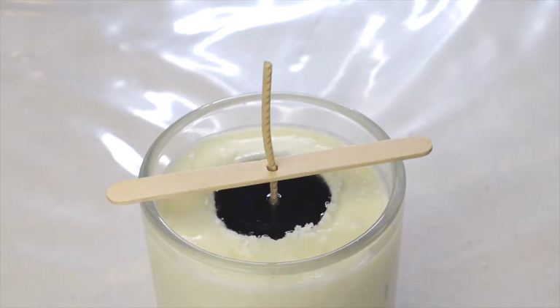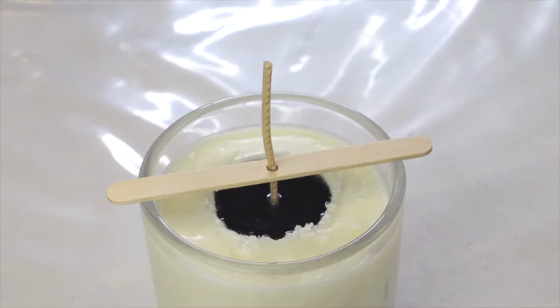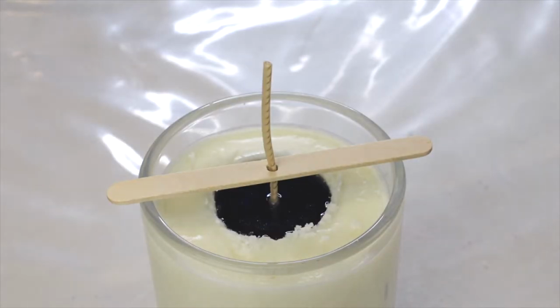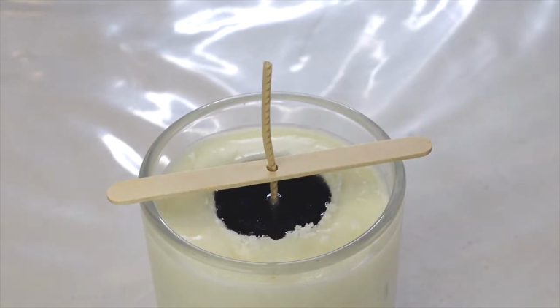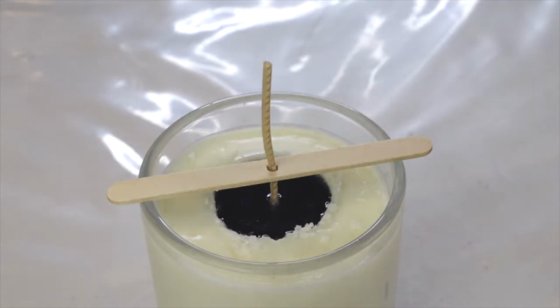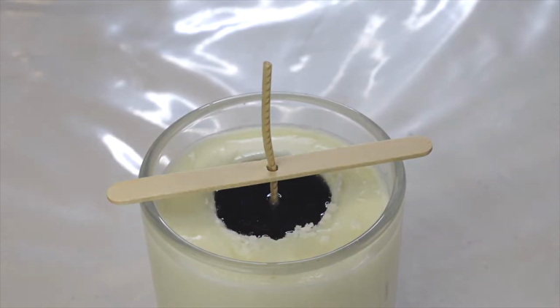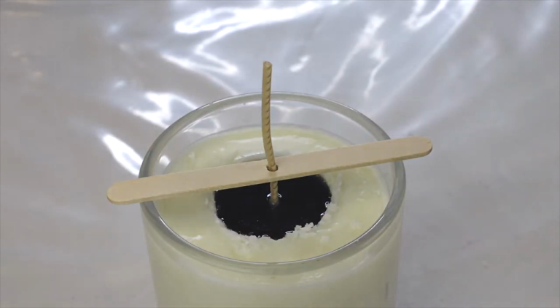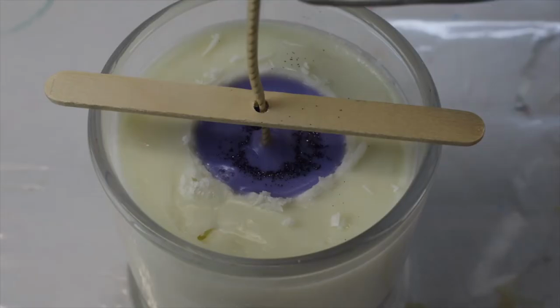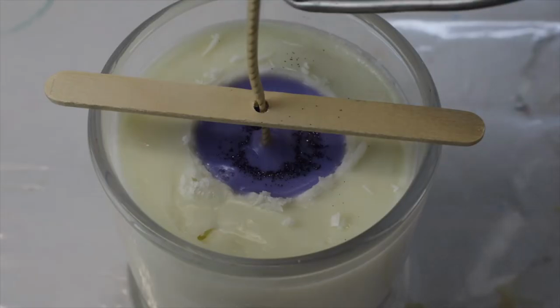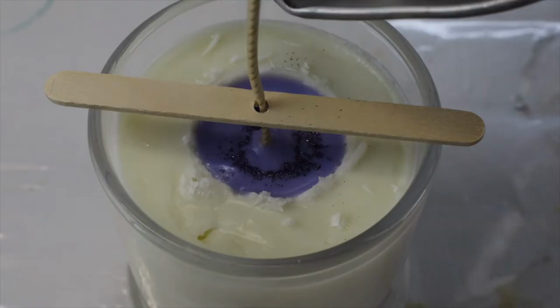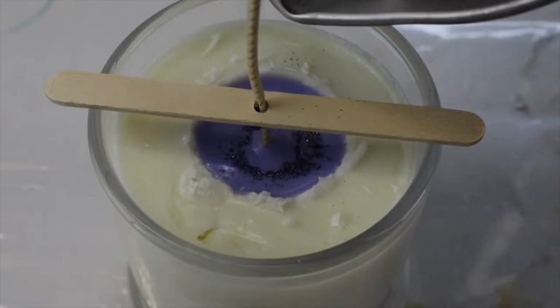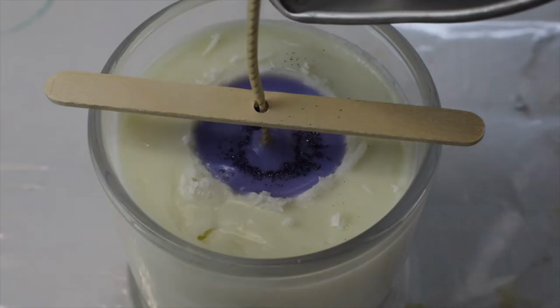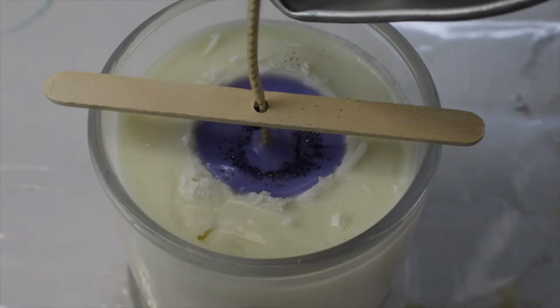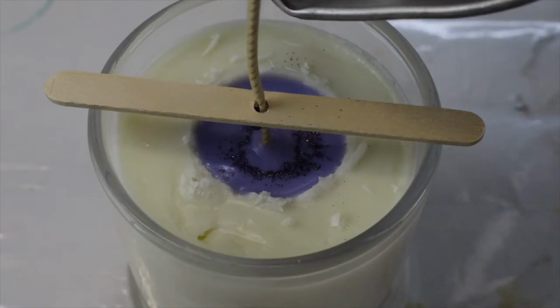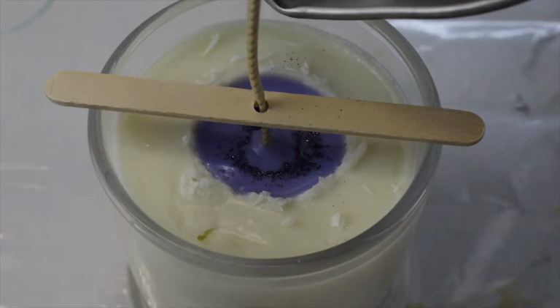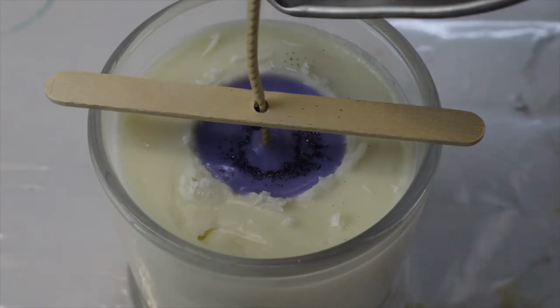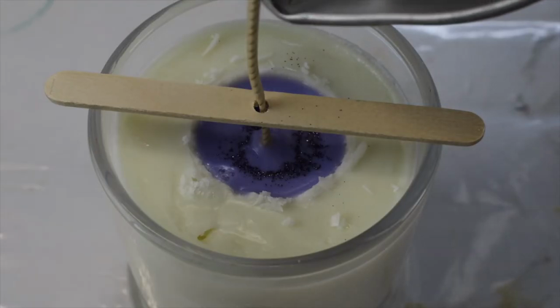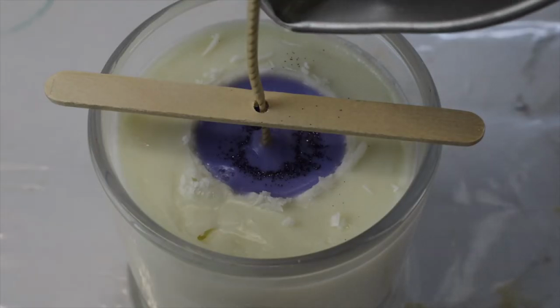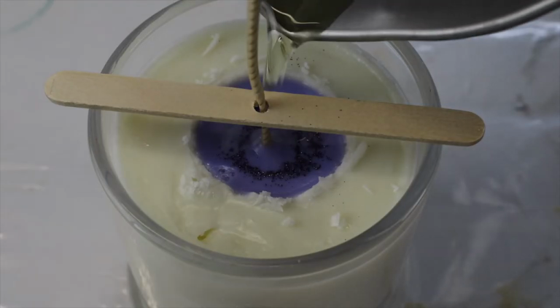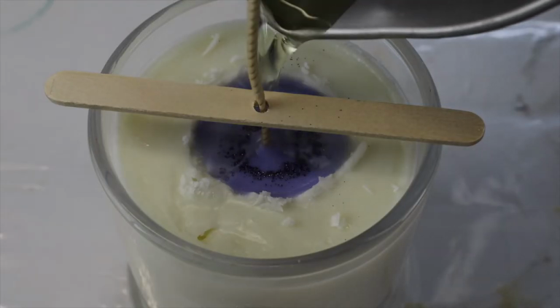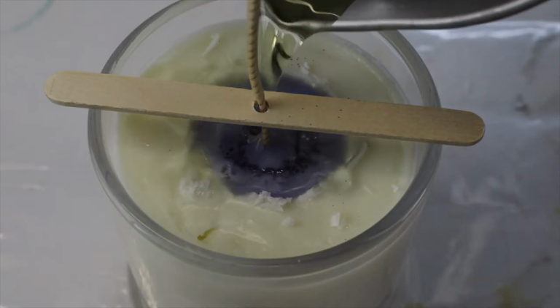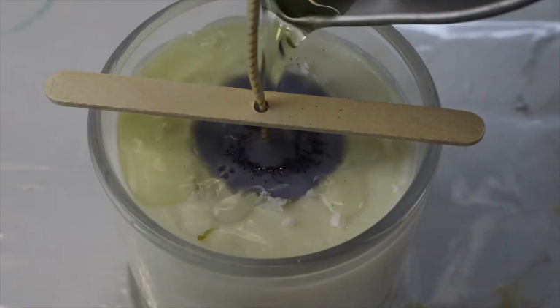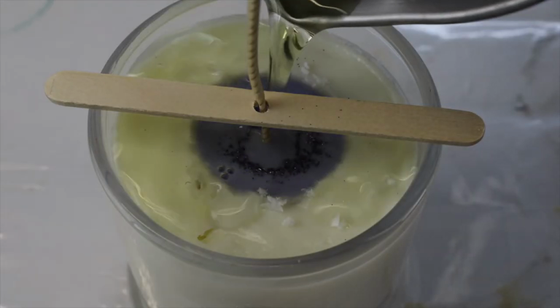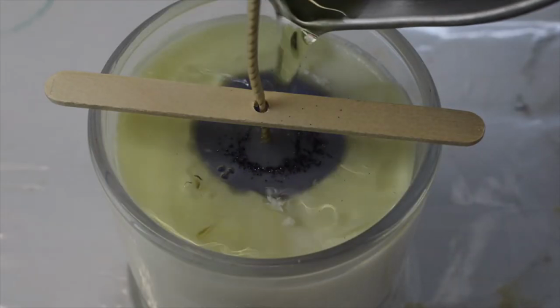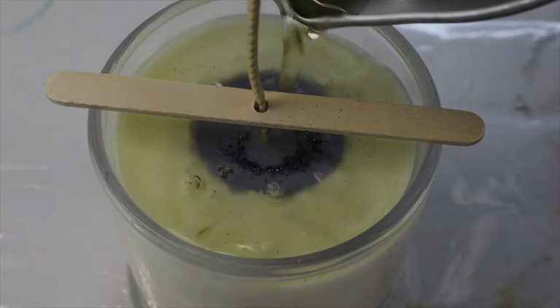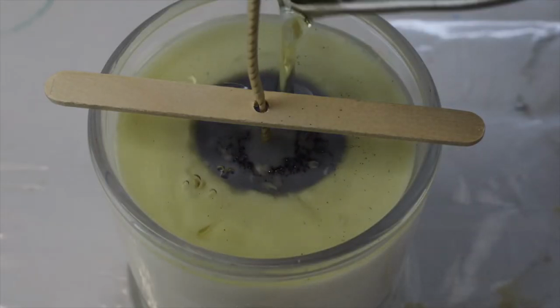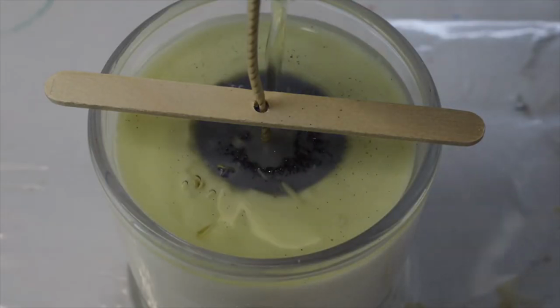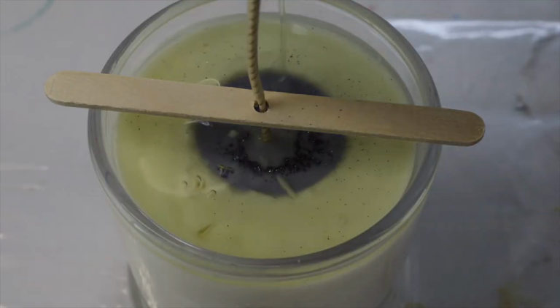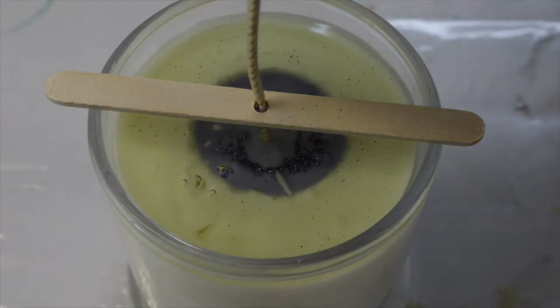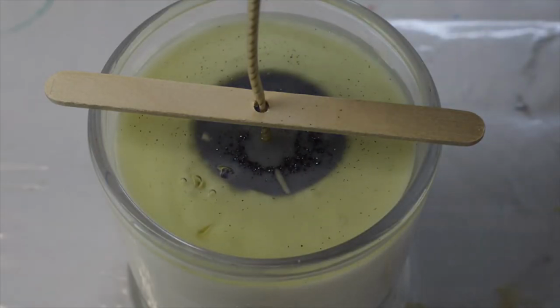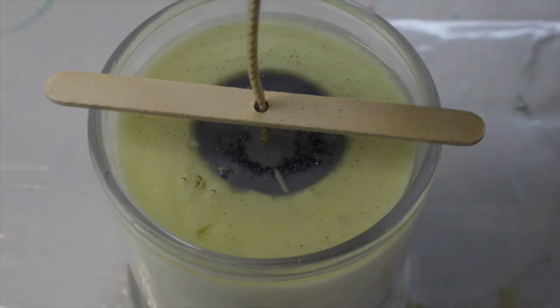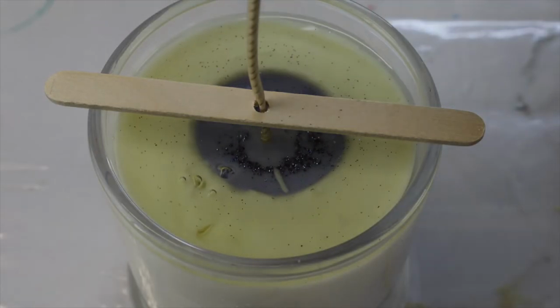Once that wax is set, all you need to do is pour another thin layer over the top to cover the colored wax.